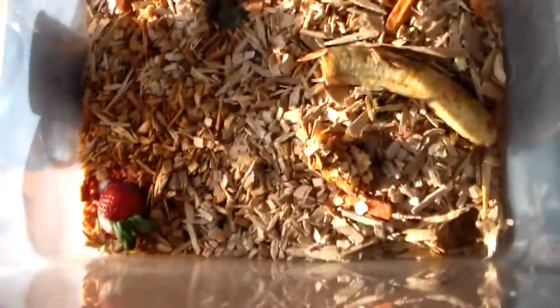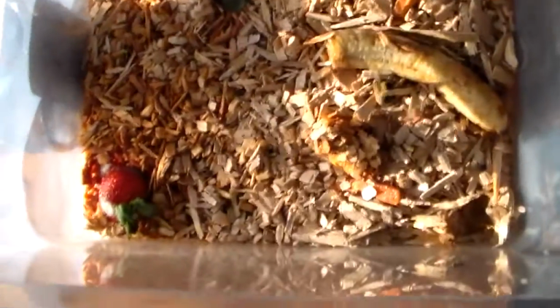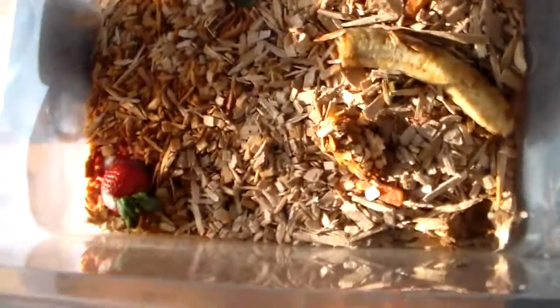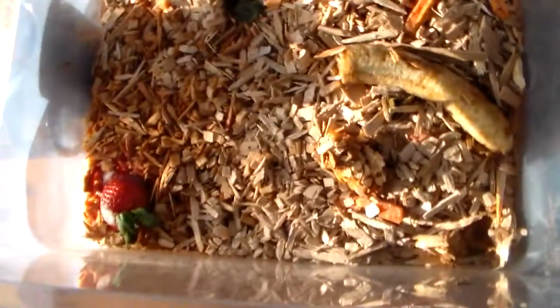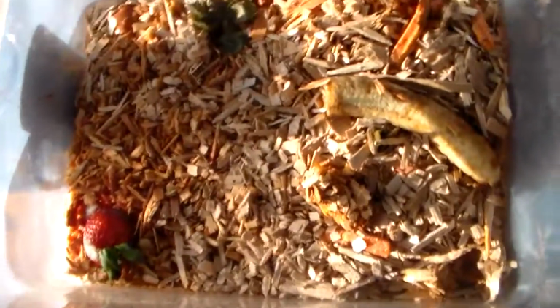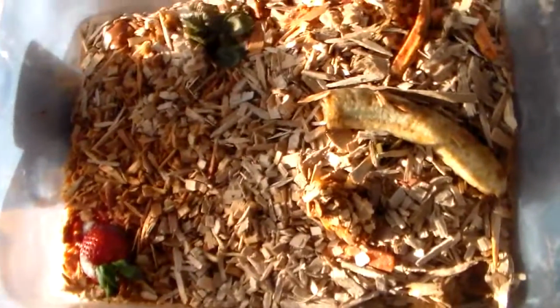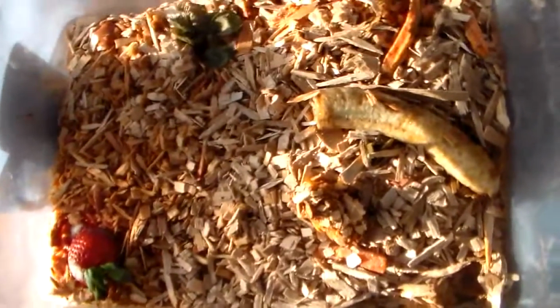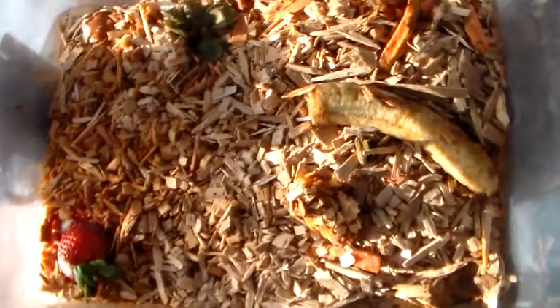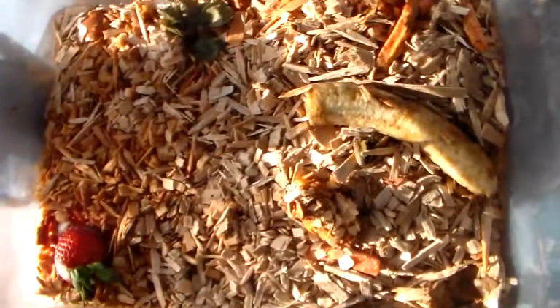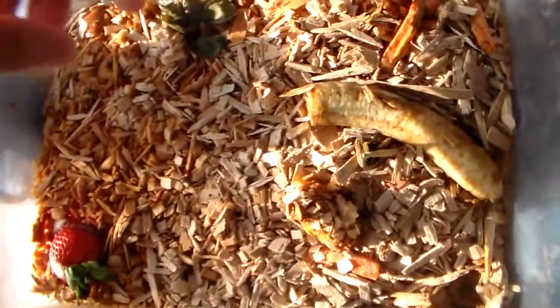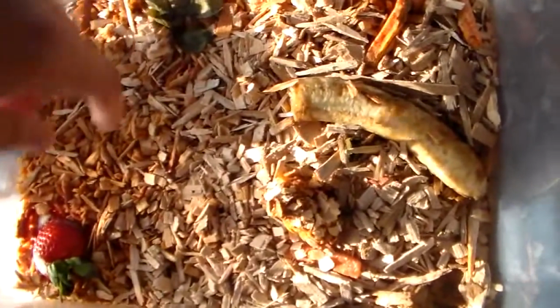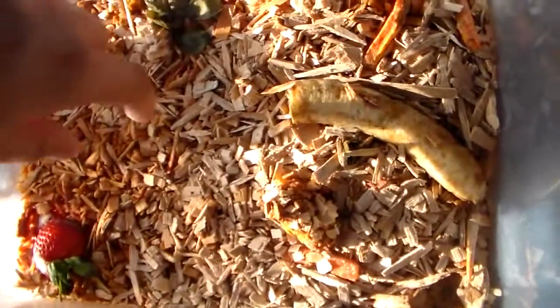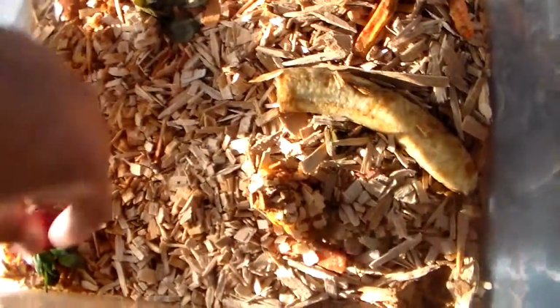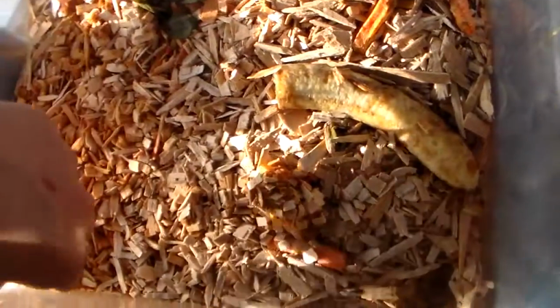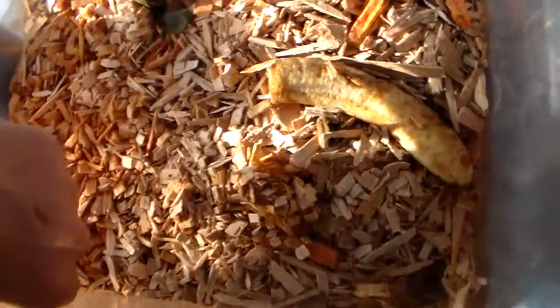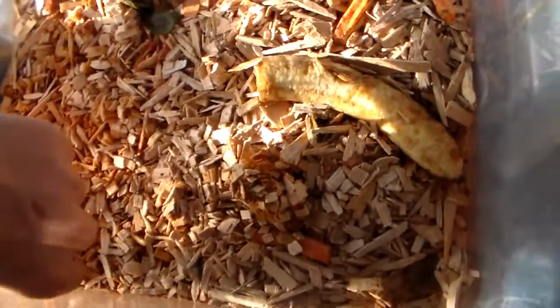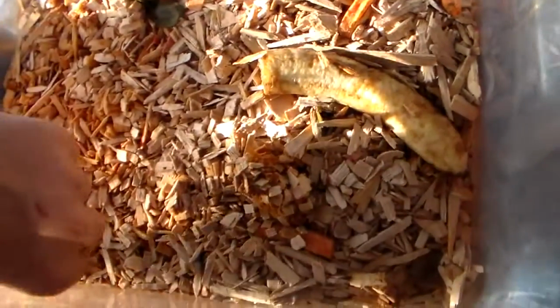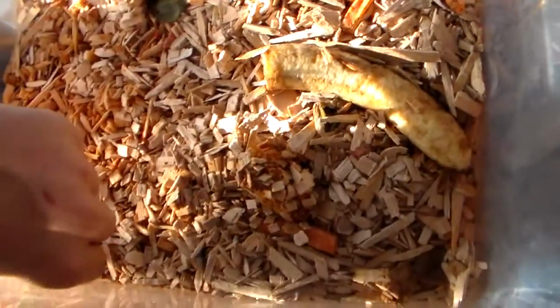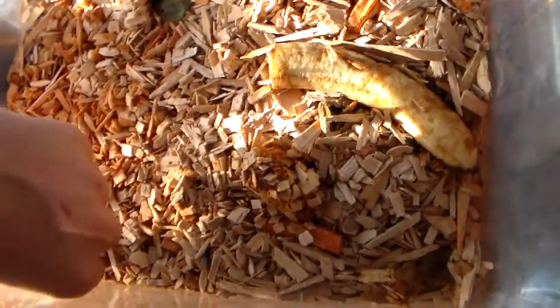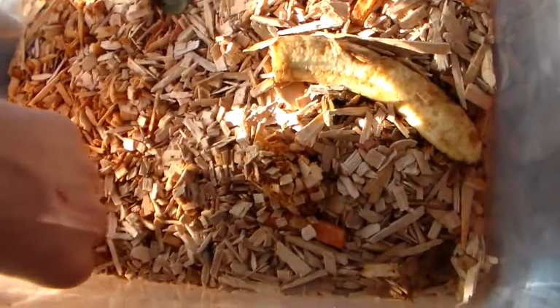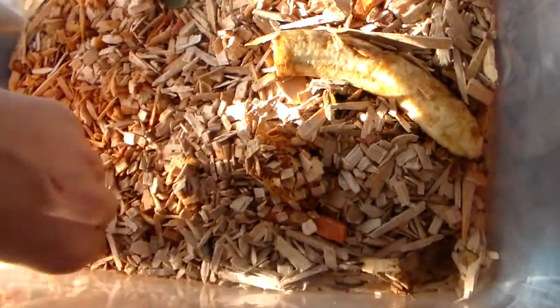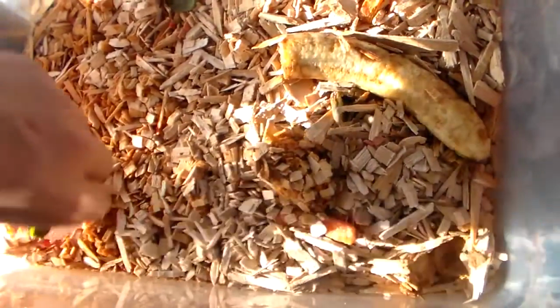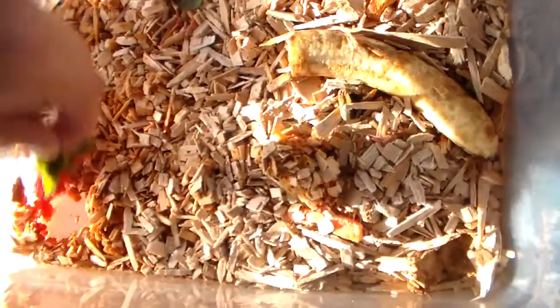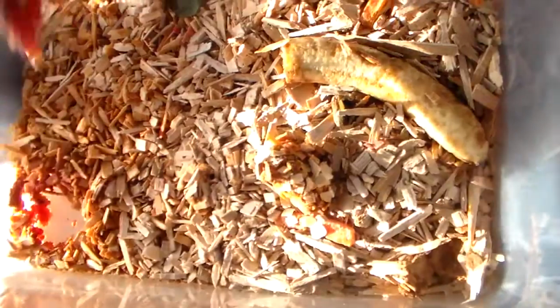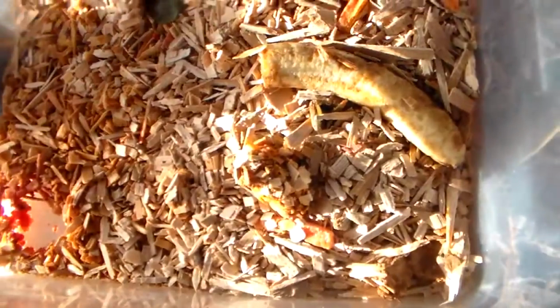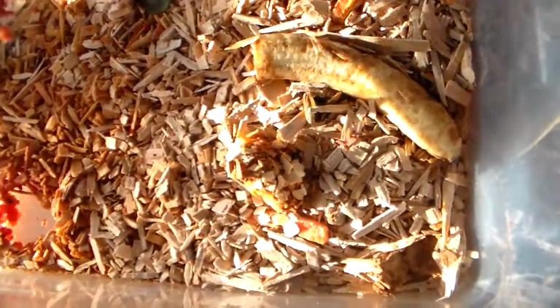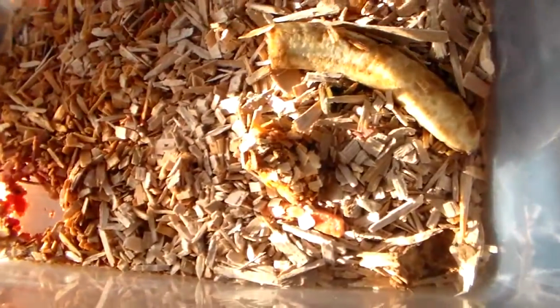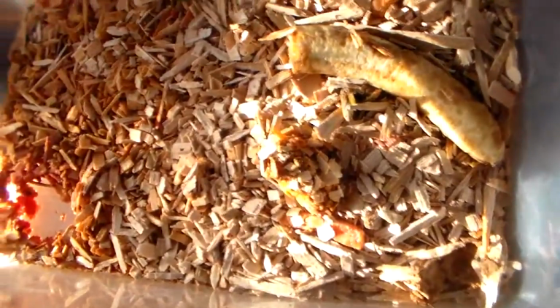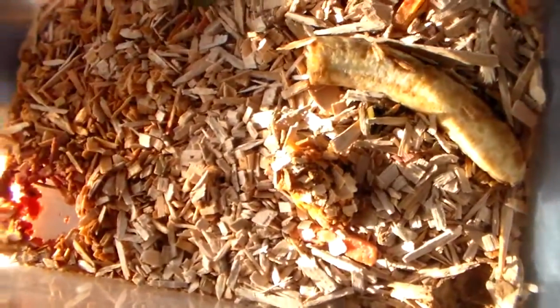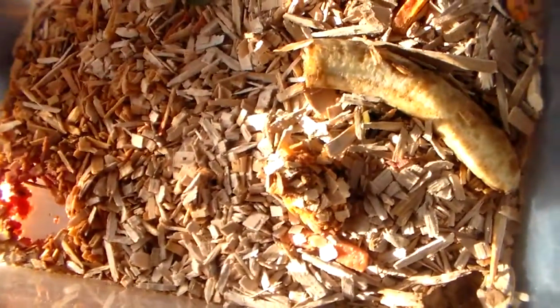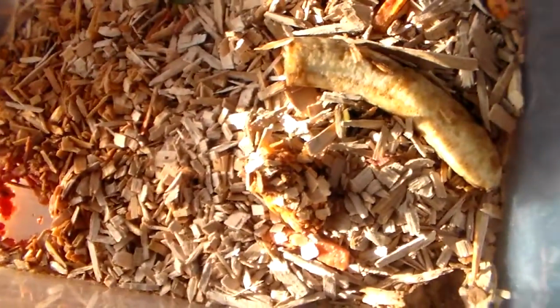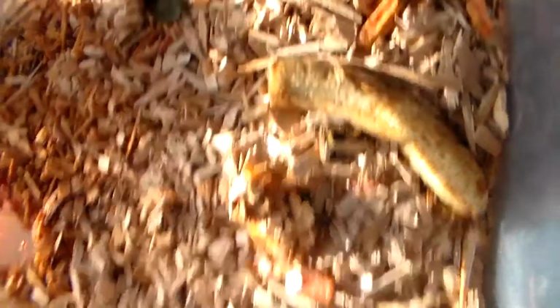Hello everybody. I'm doing a quick progression video on the goat moth, the Cossus cossus.